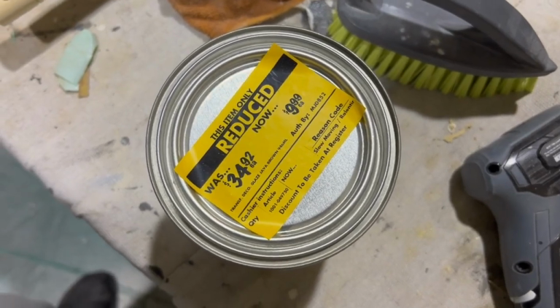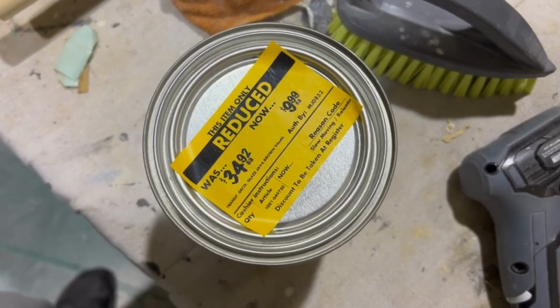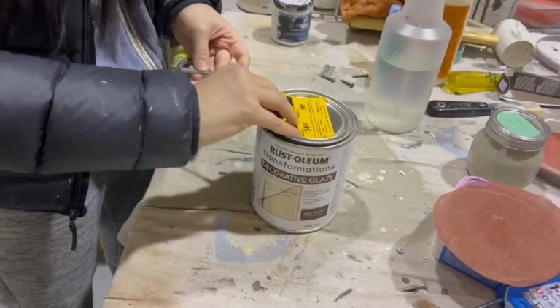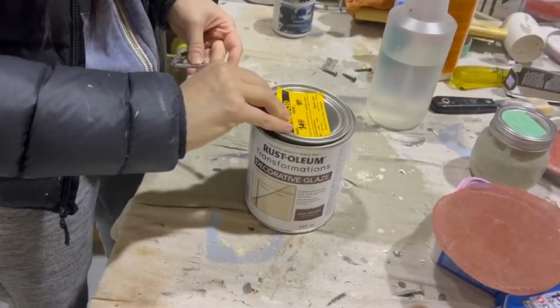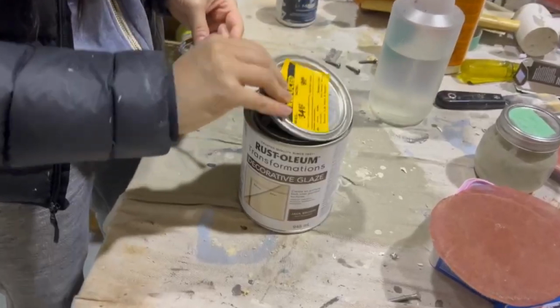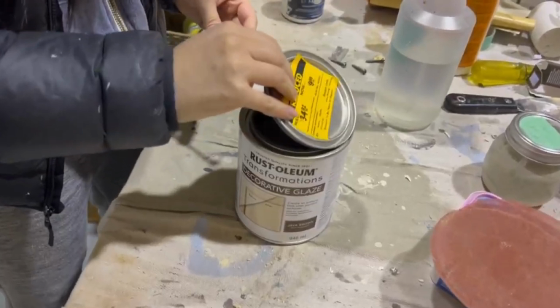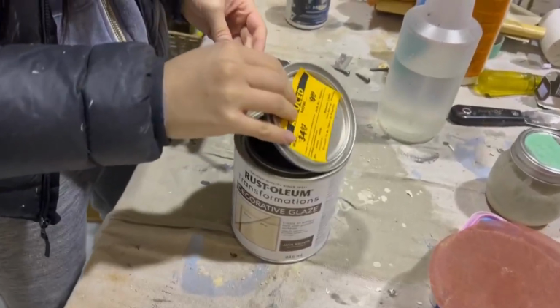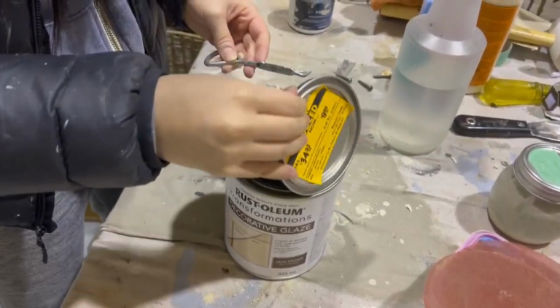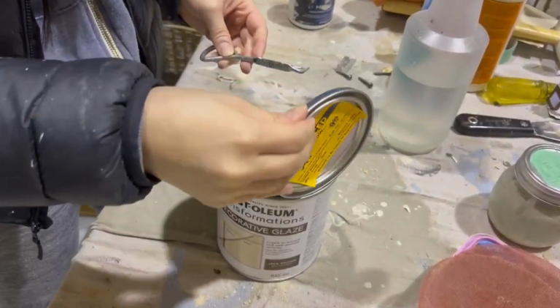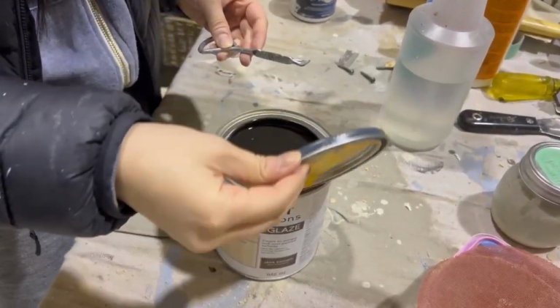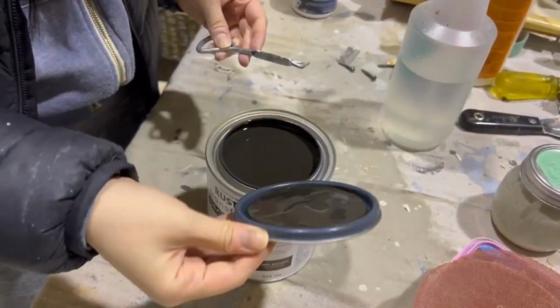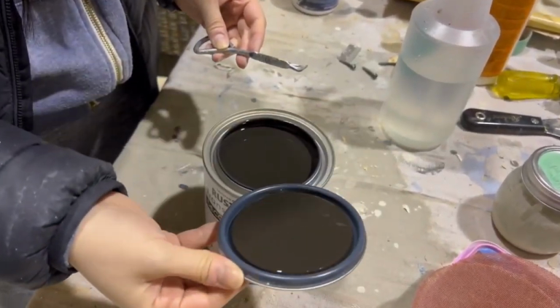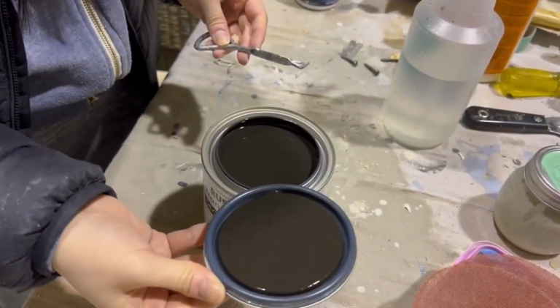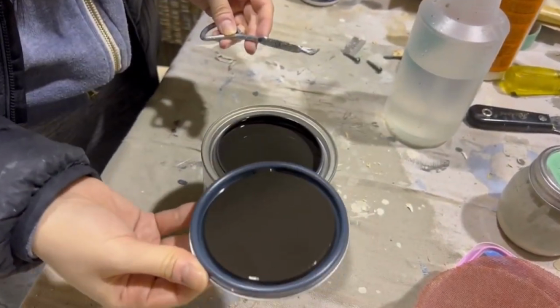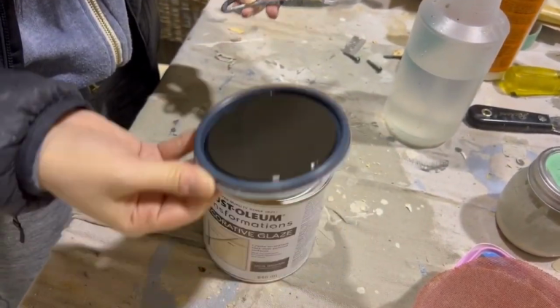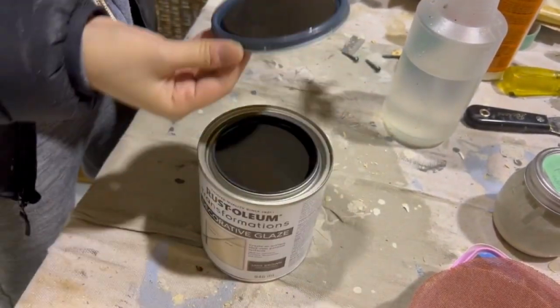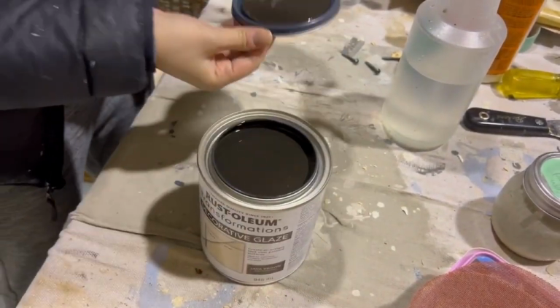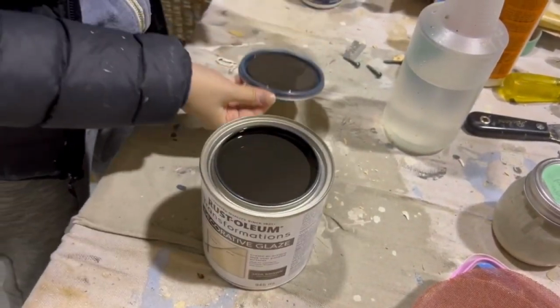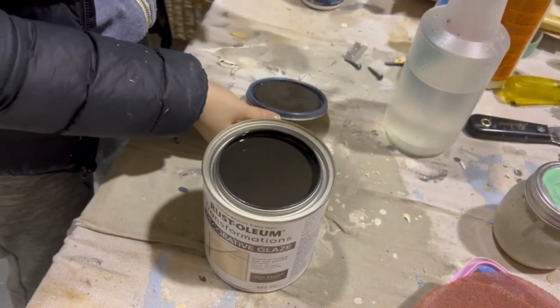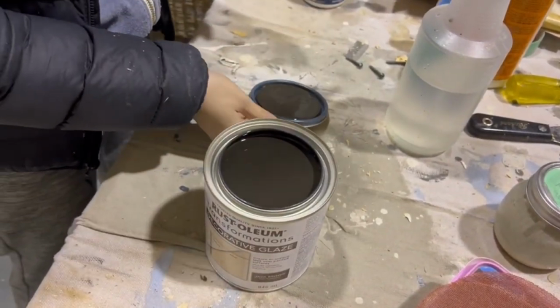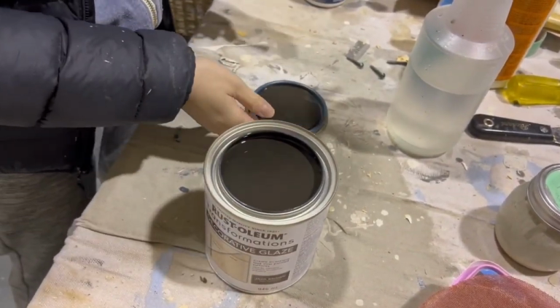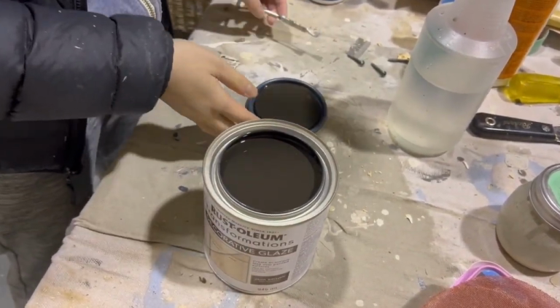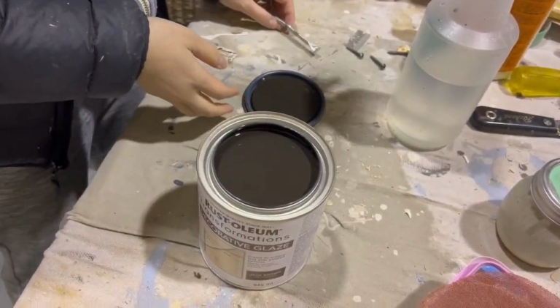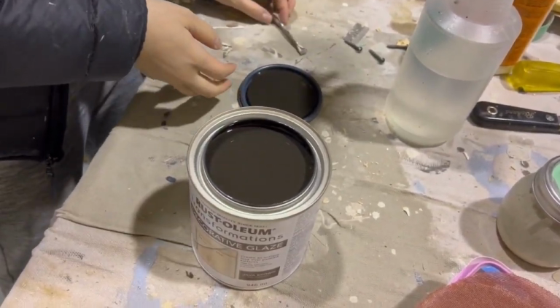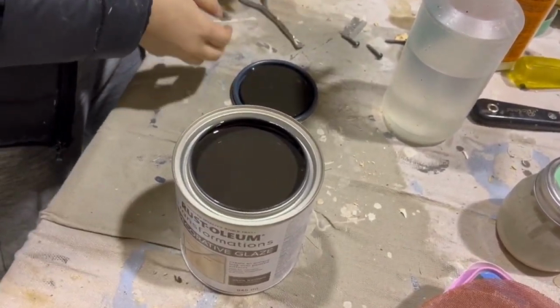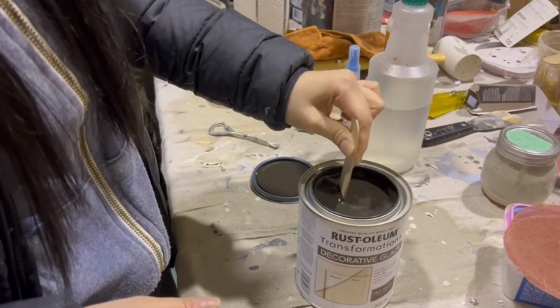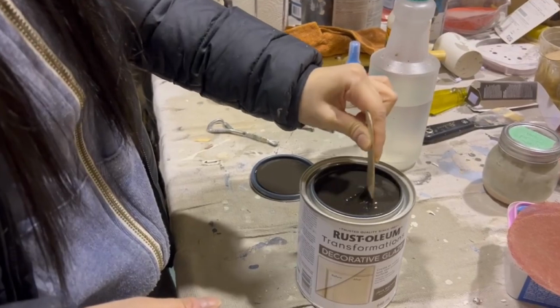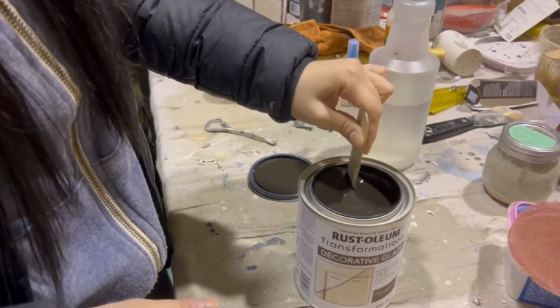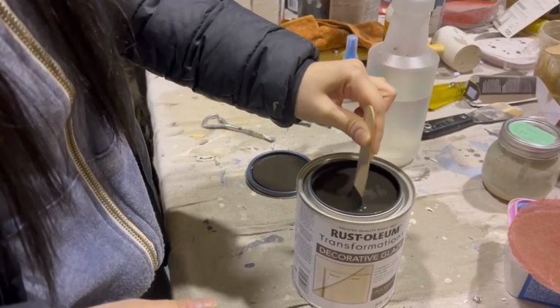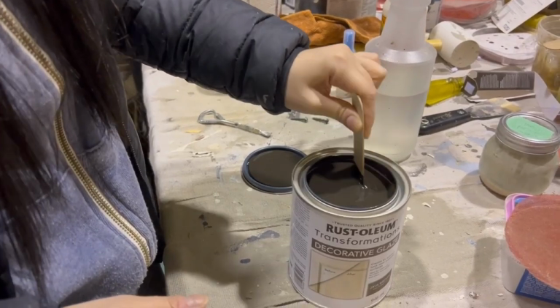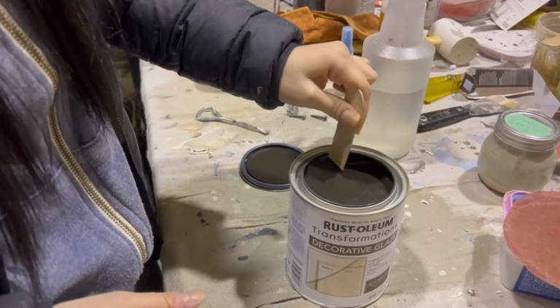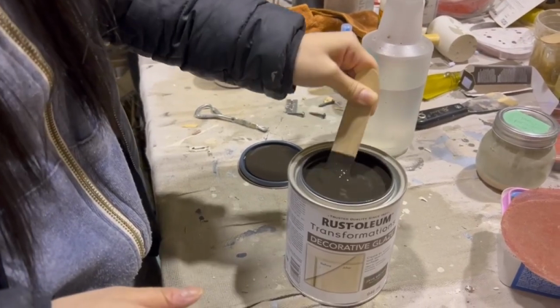I'd had my eye on it for months and it never went on sale, so when it did I had to grab all their stock.